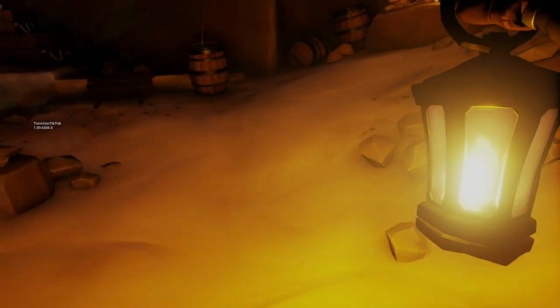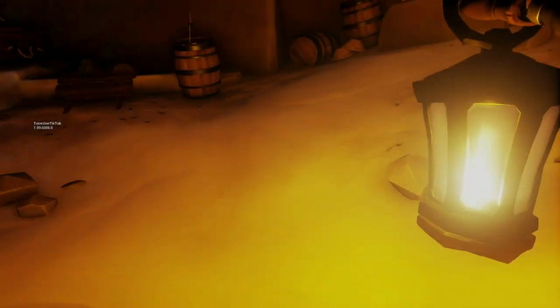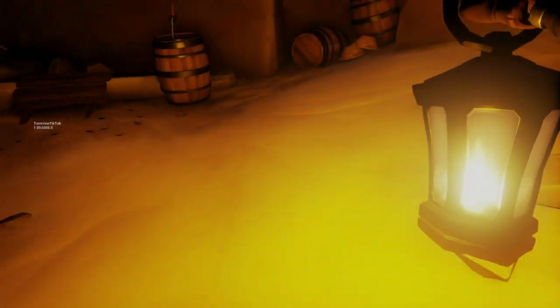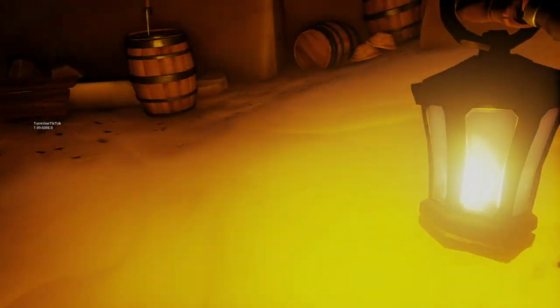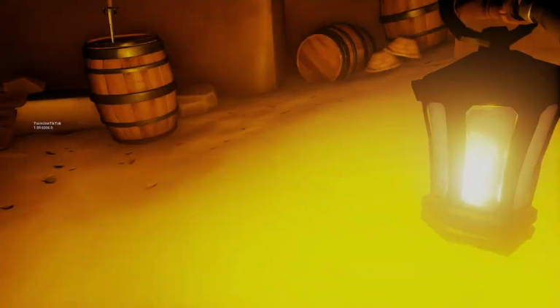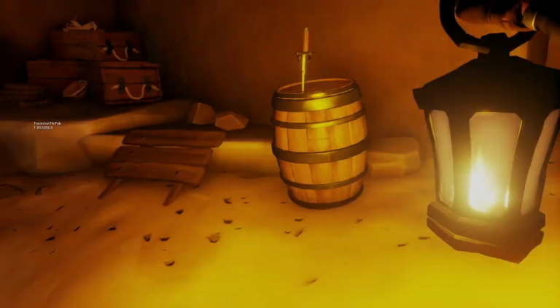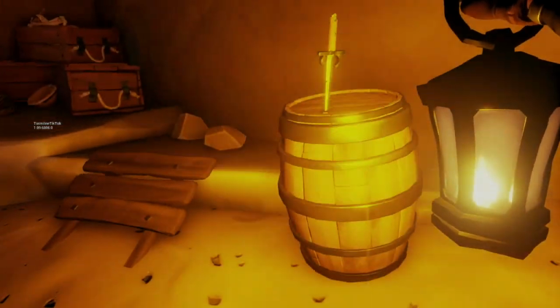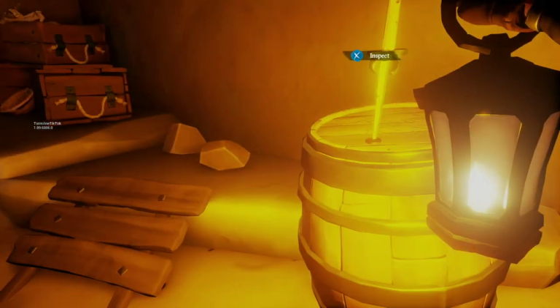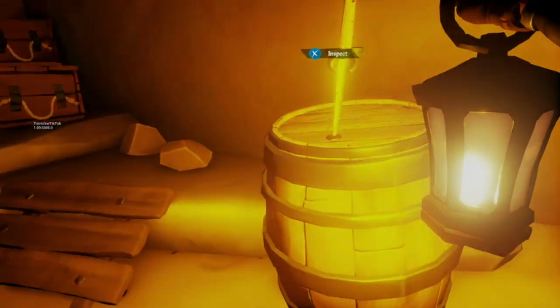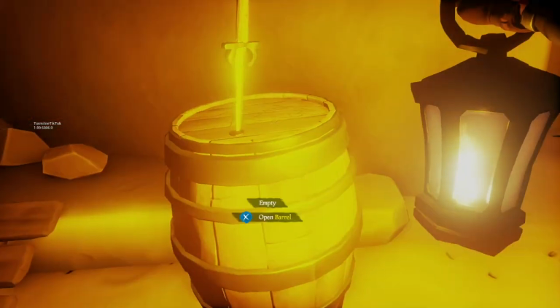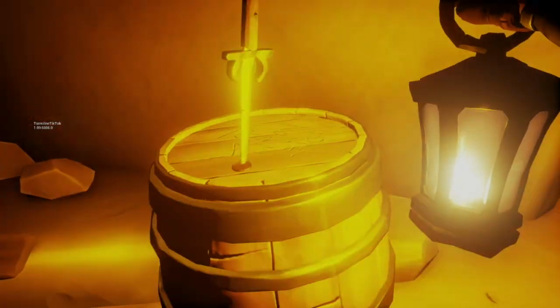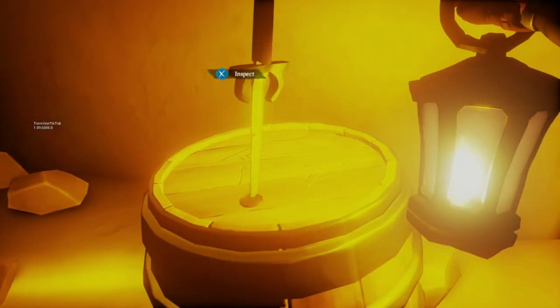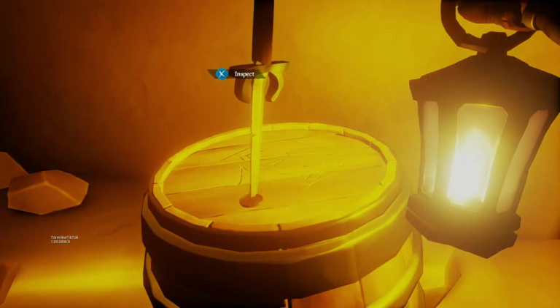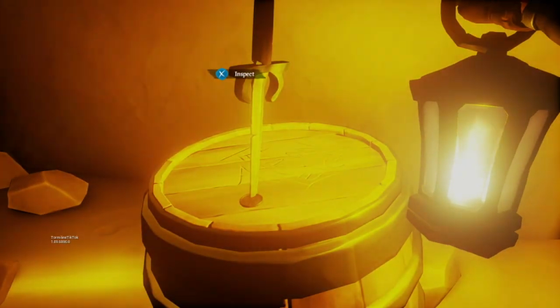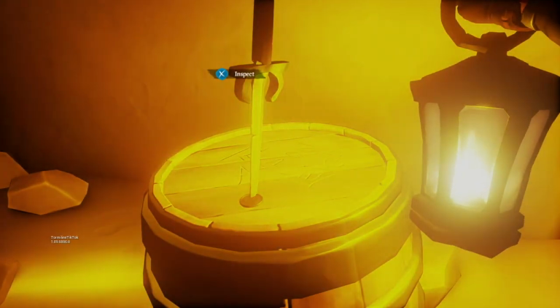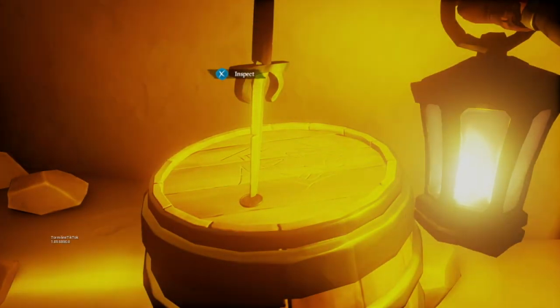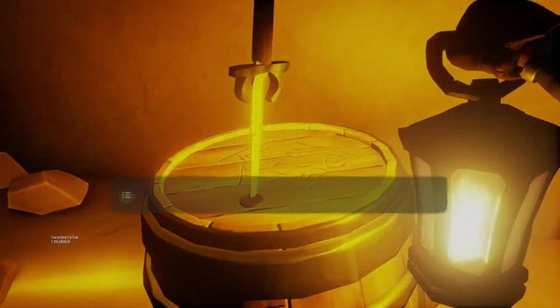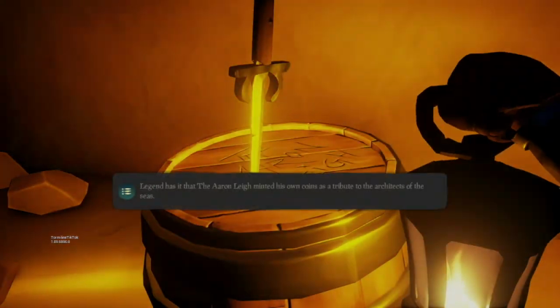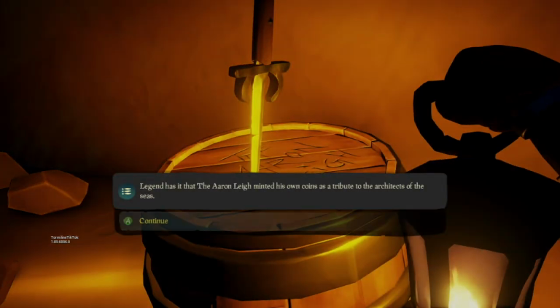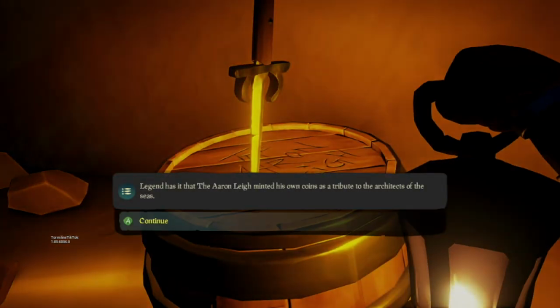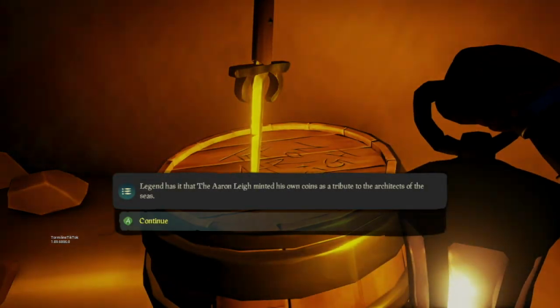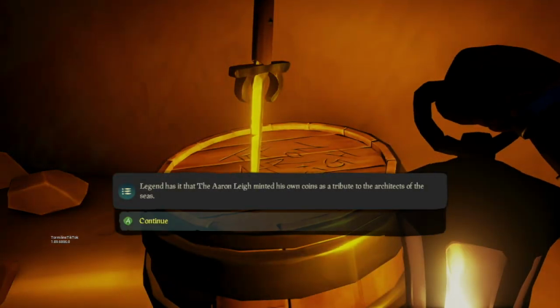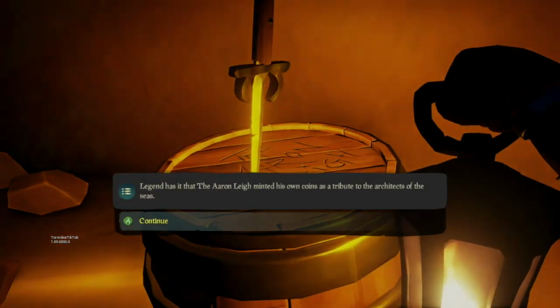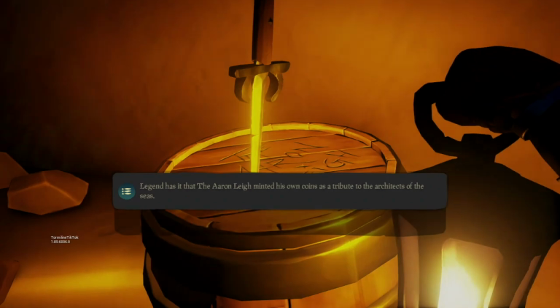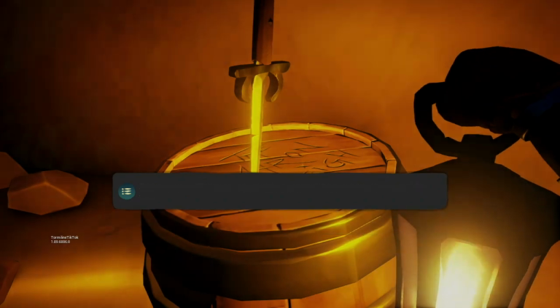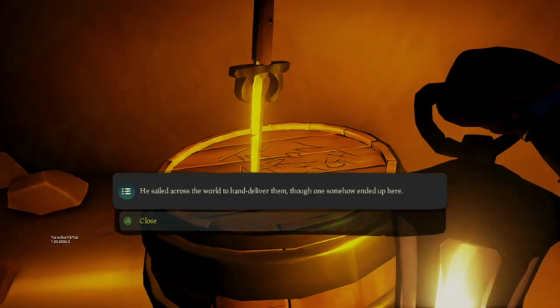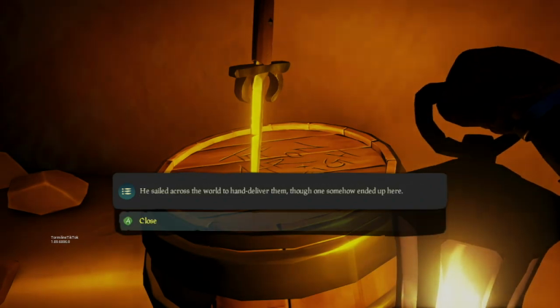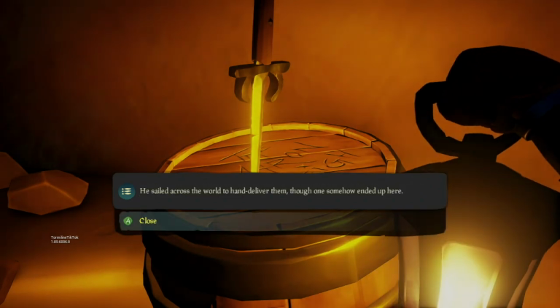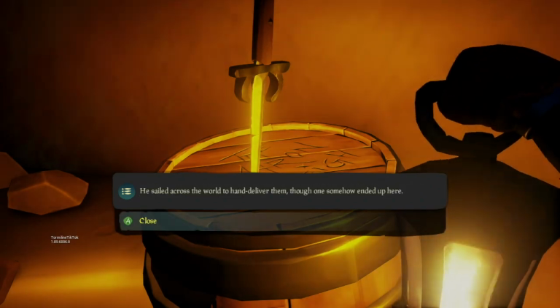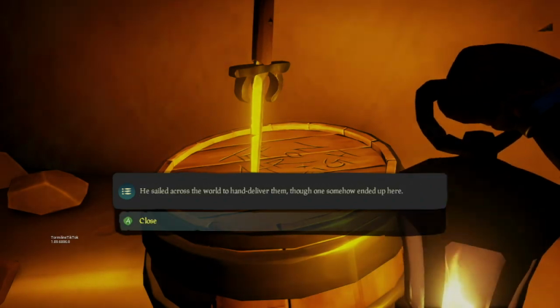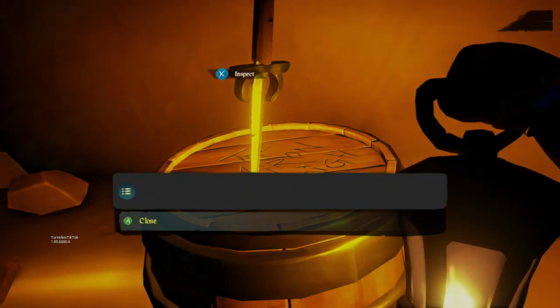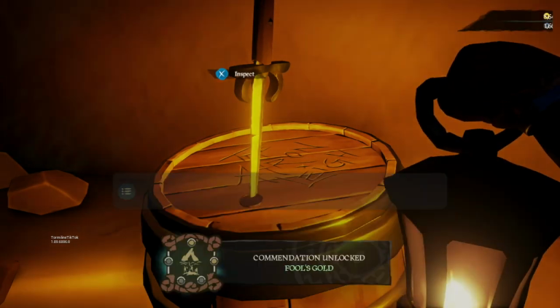The first one is here on Cannon Cove. It's just in this barrel in the cave. Hold X on it and read through it.